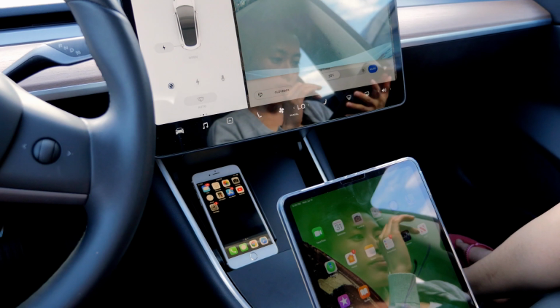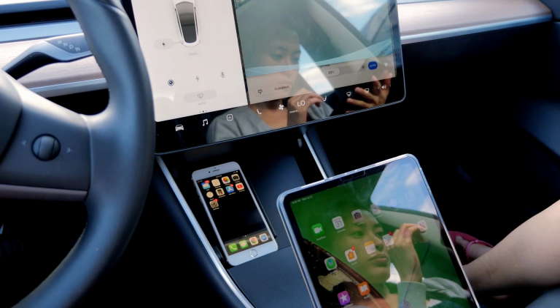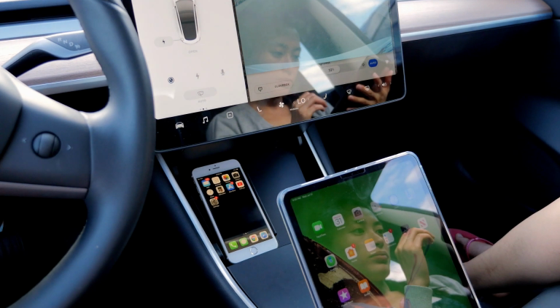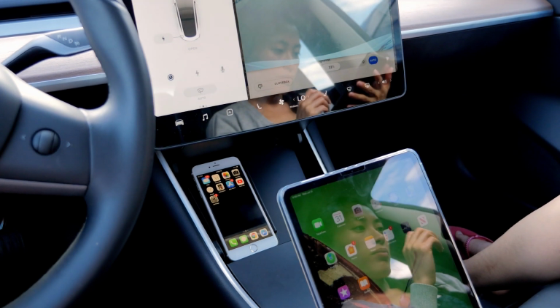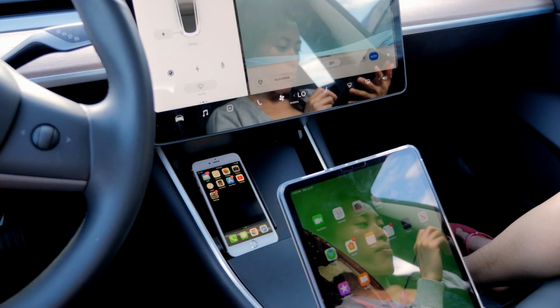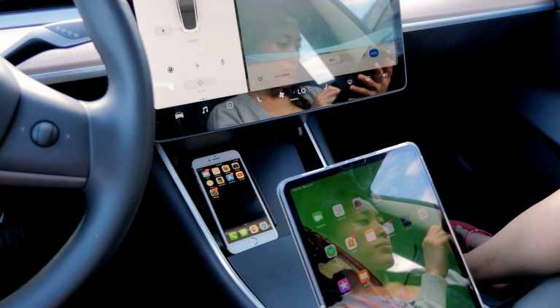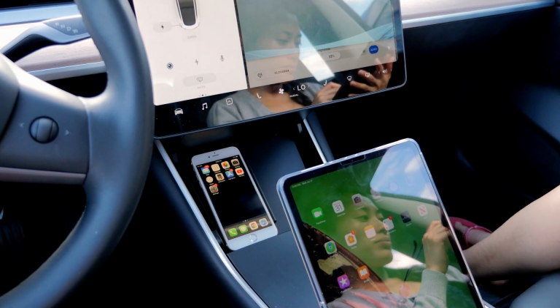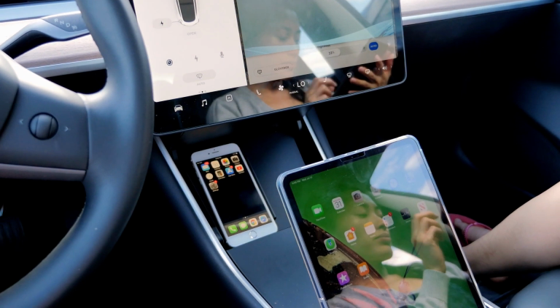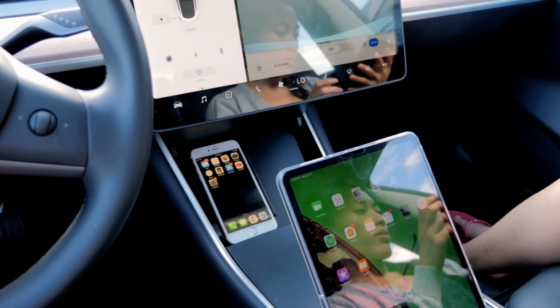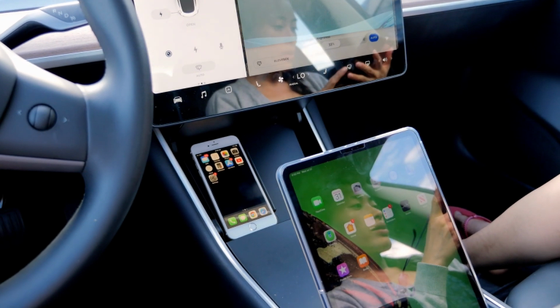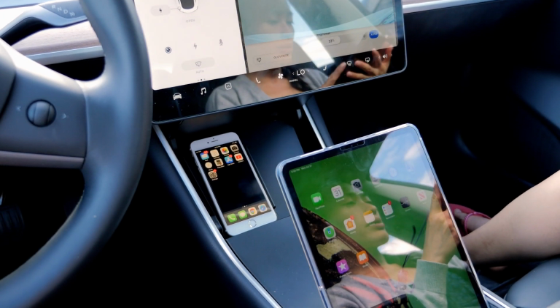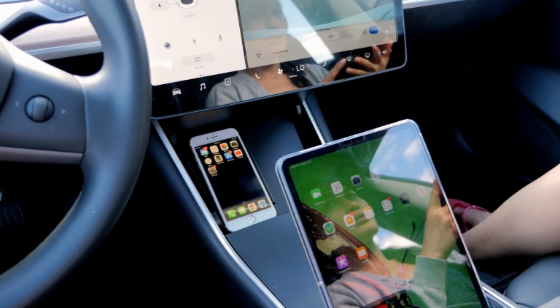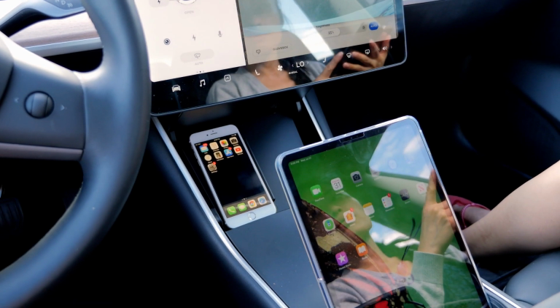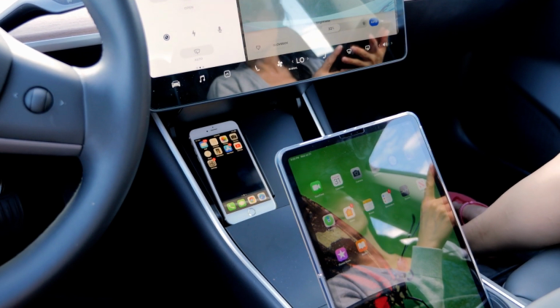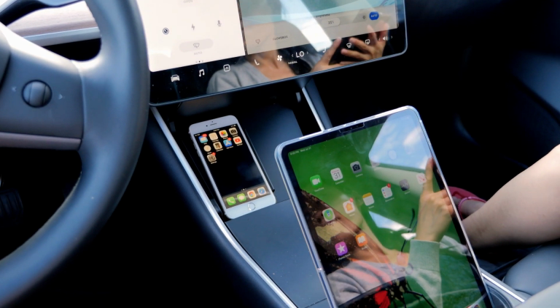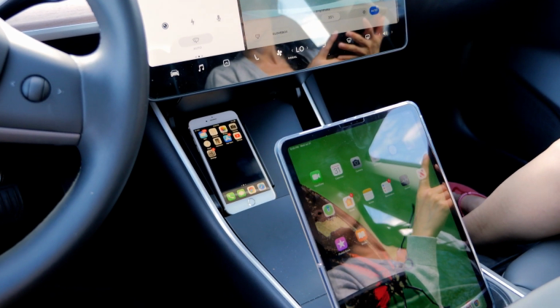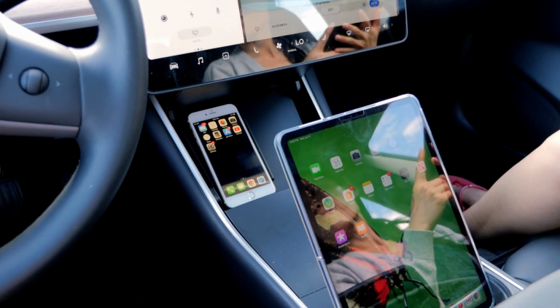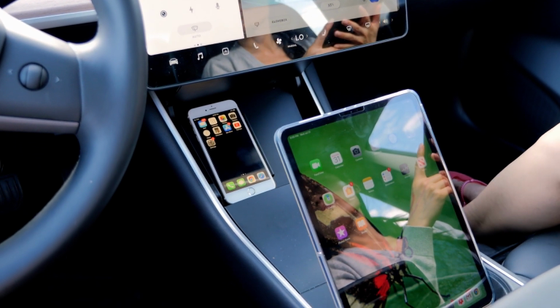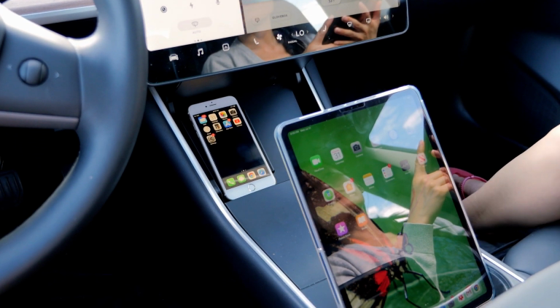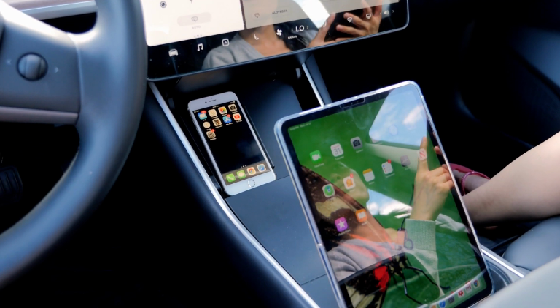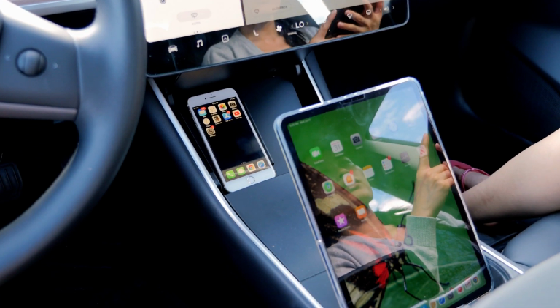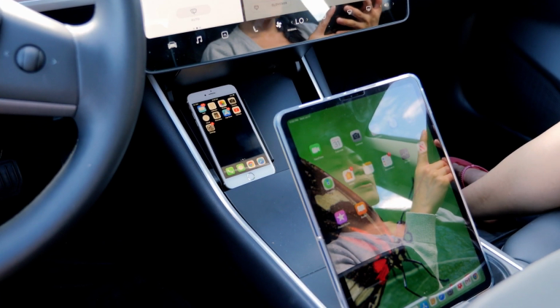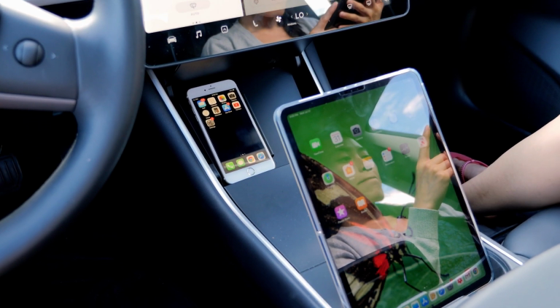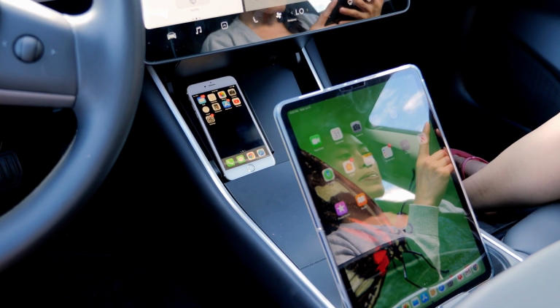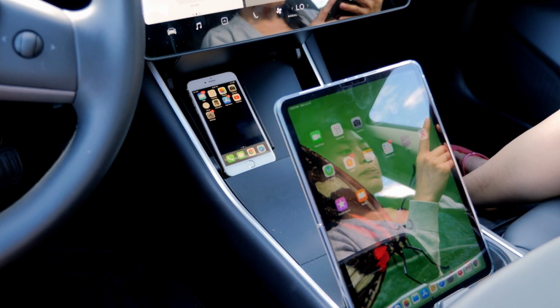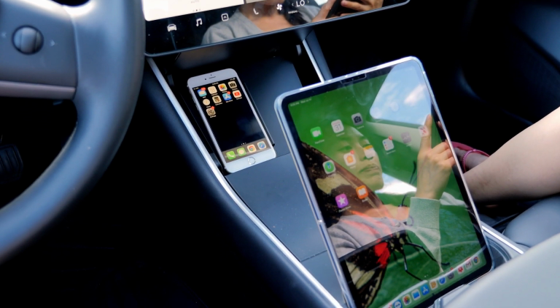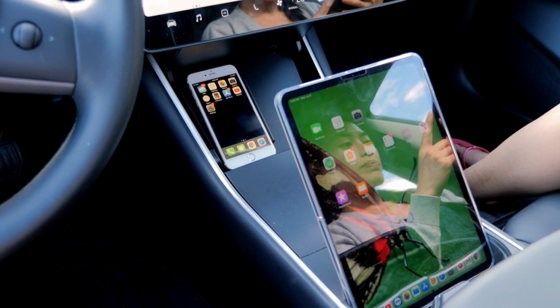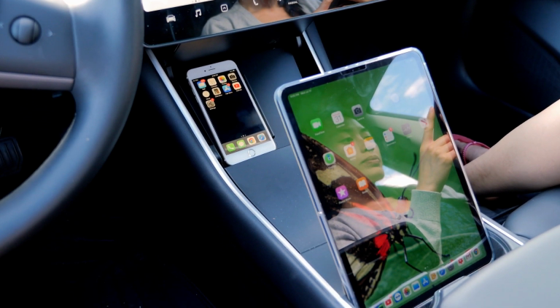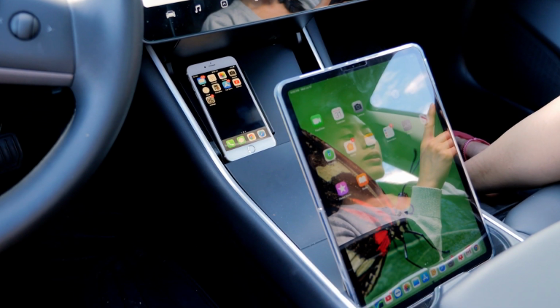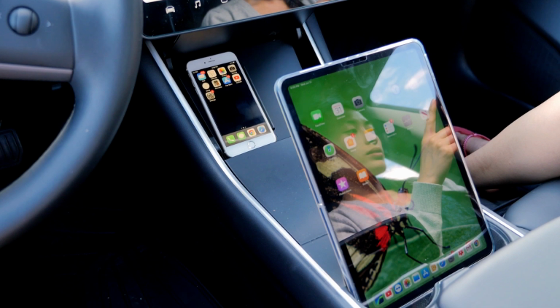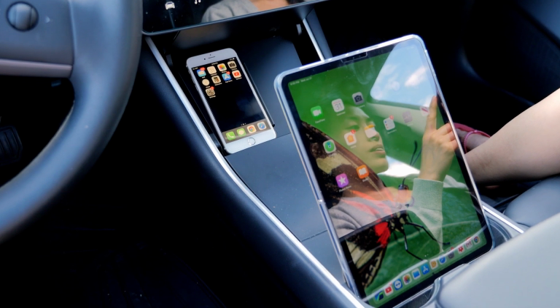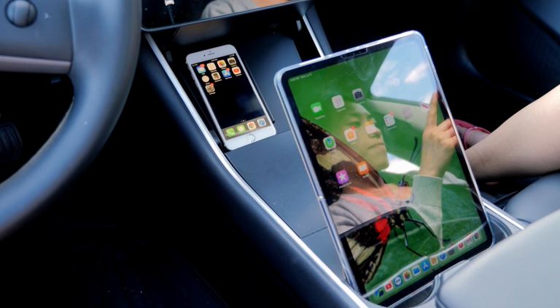Finally, iPad is not just a bigger iPhone. With iPadOS, it gets closer to being a real computer.